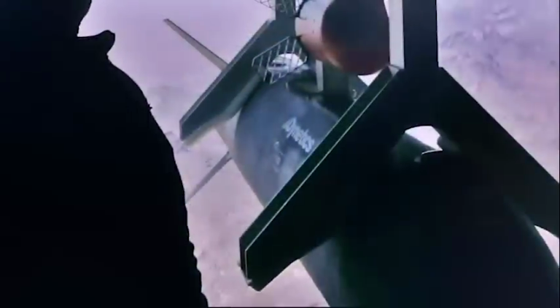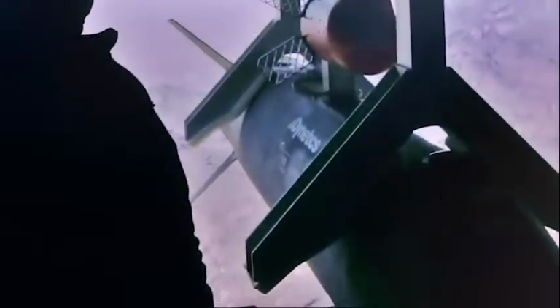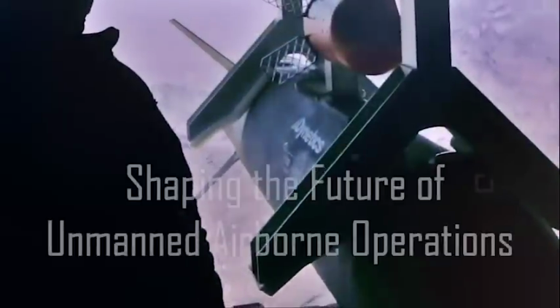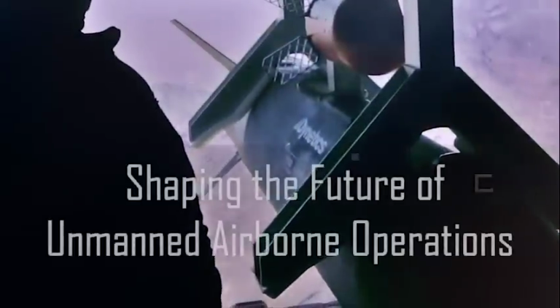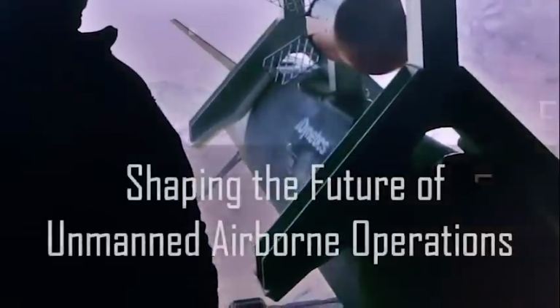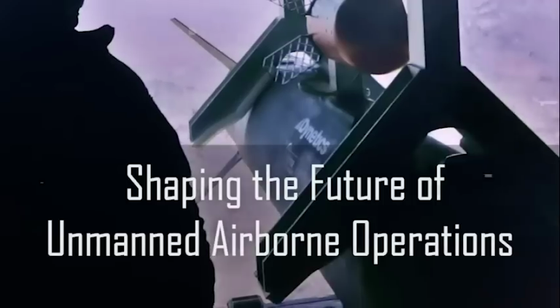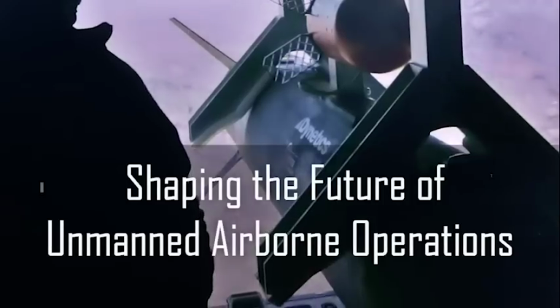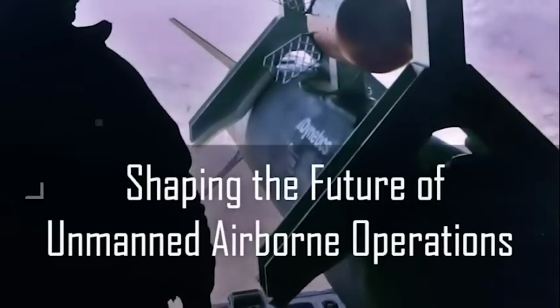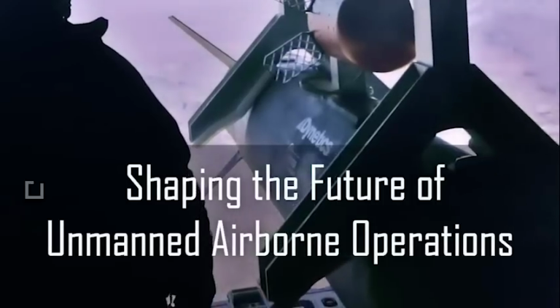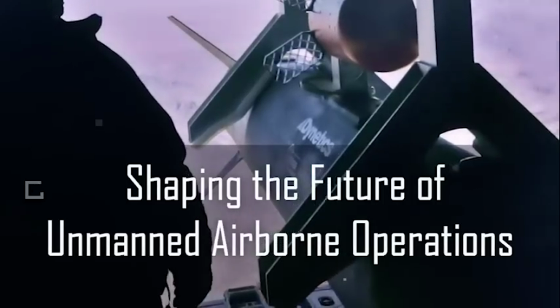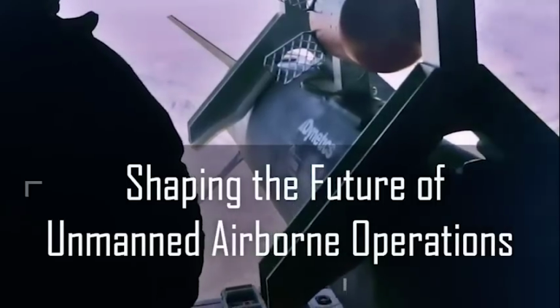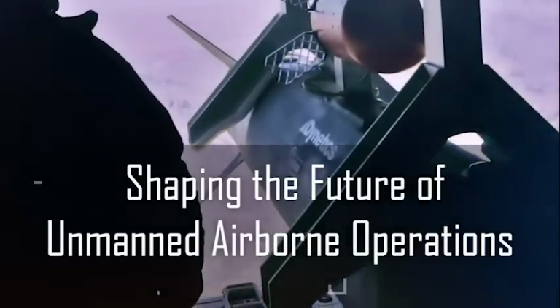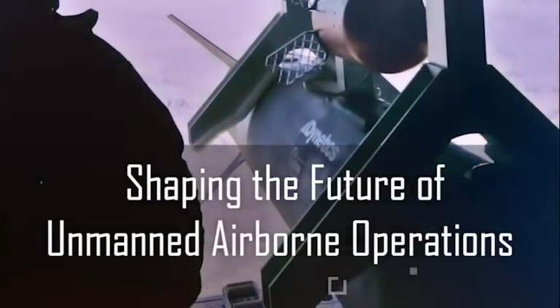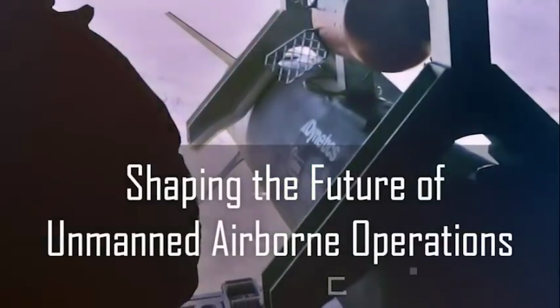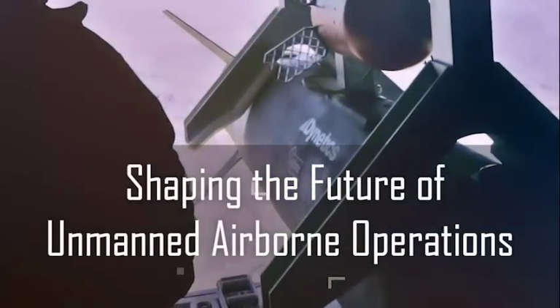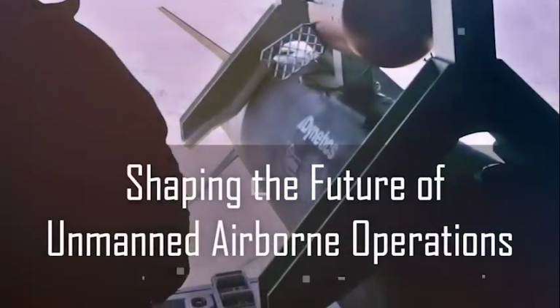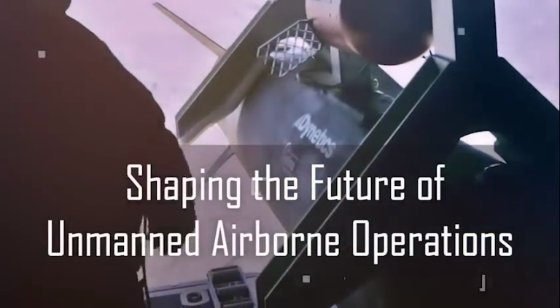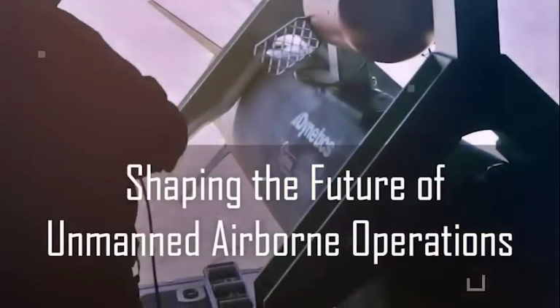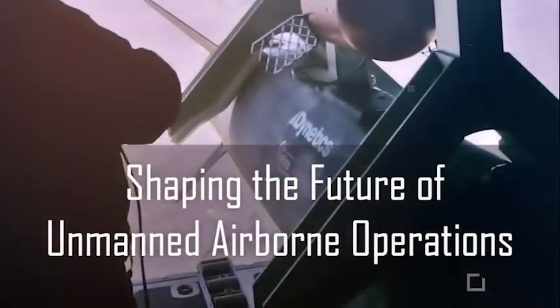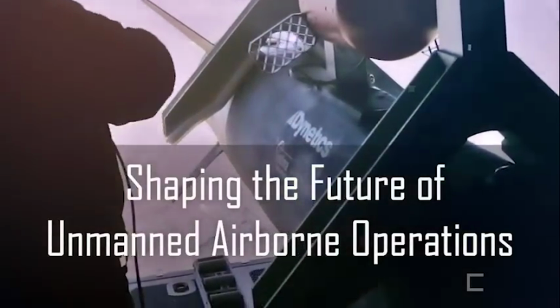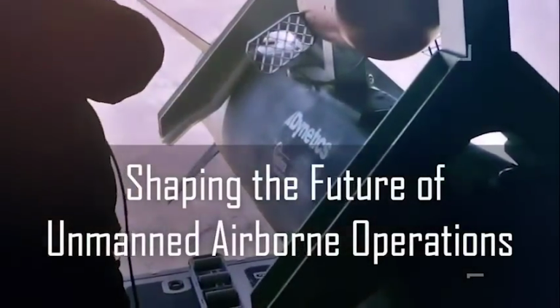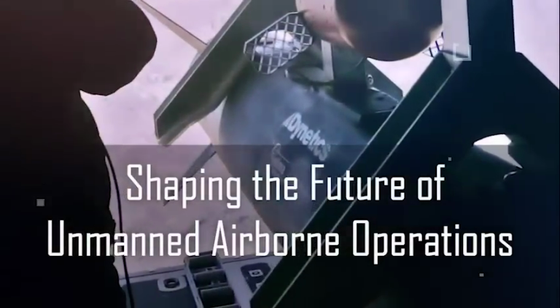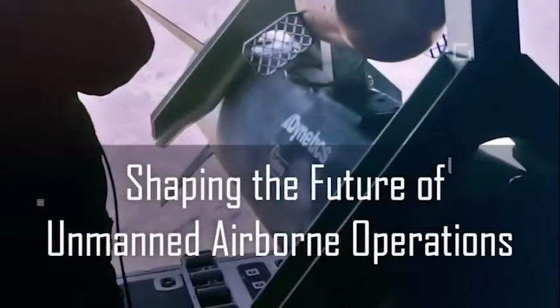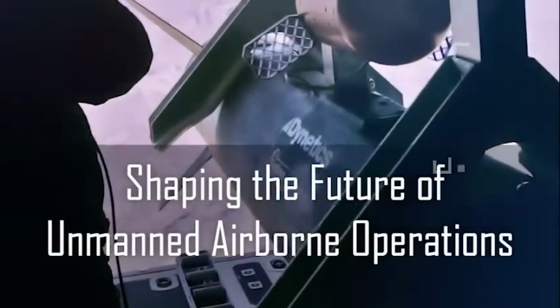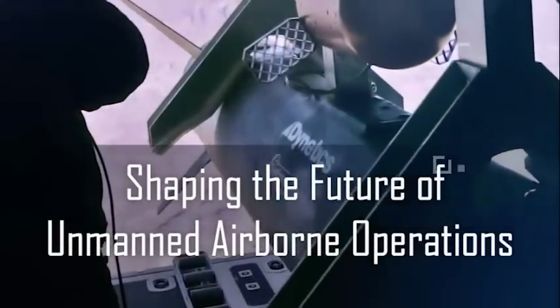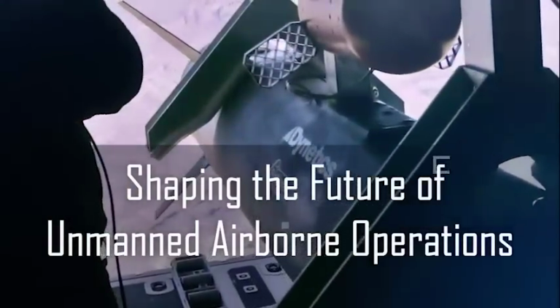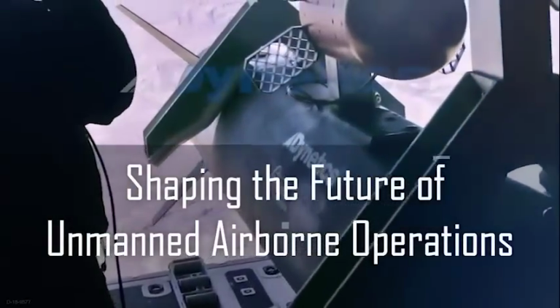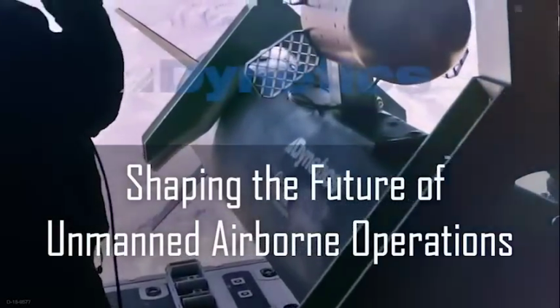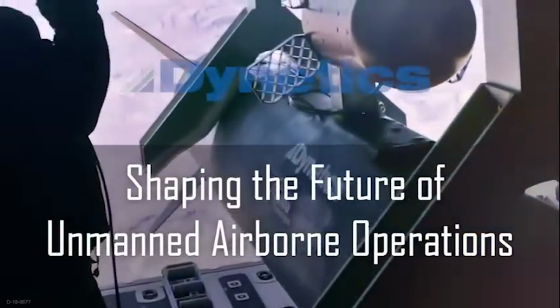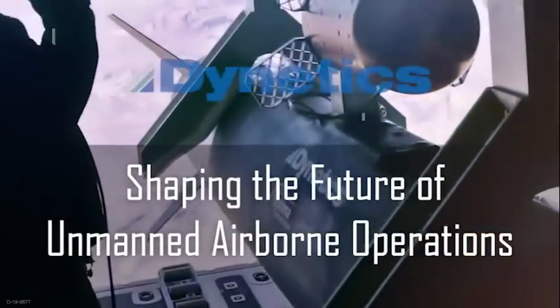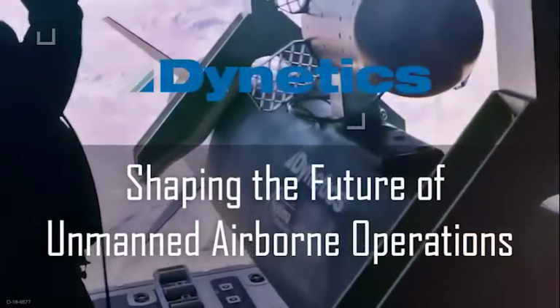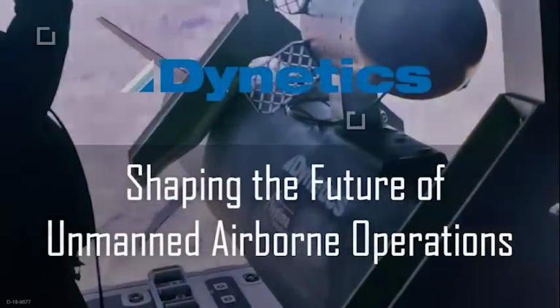Gremlins — shaping the future of unmanned airborne operations.